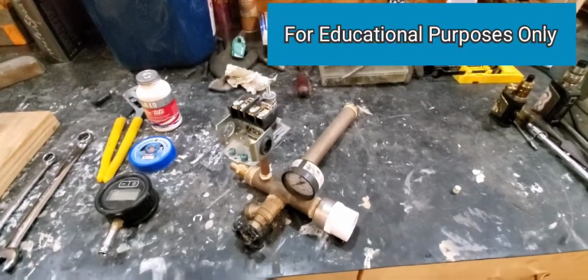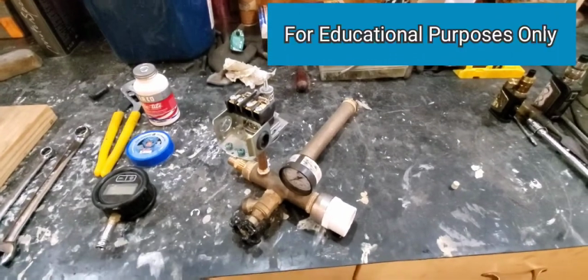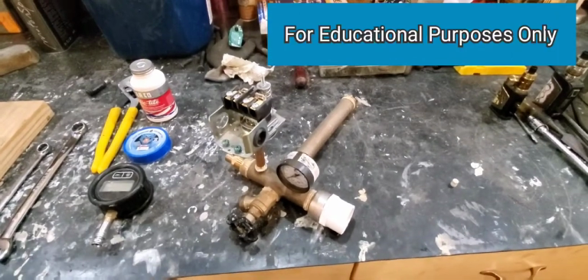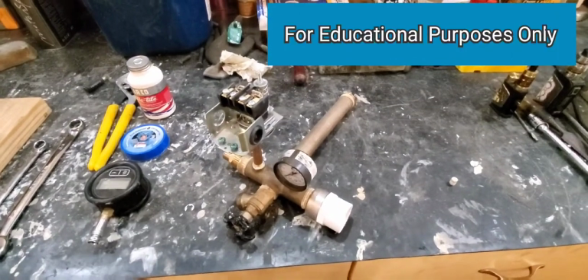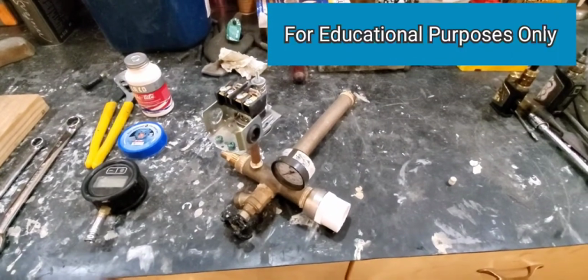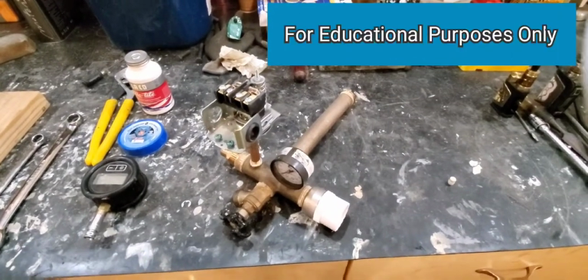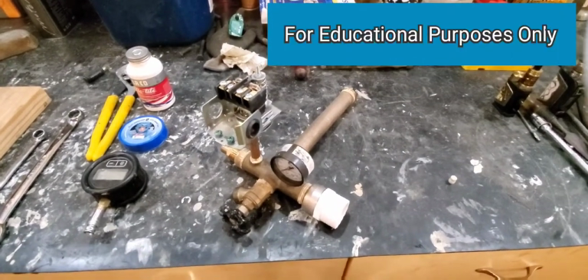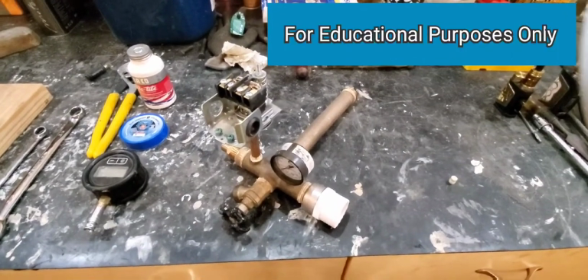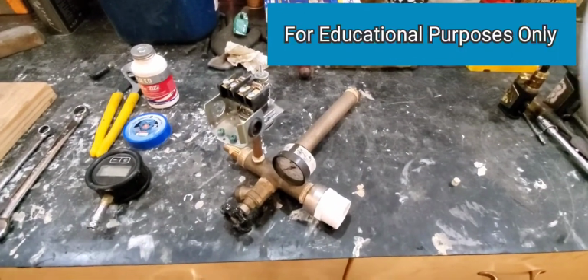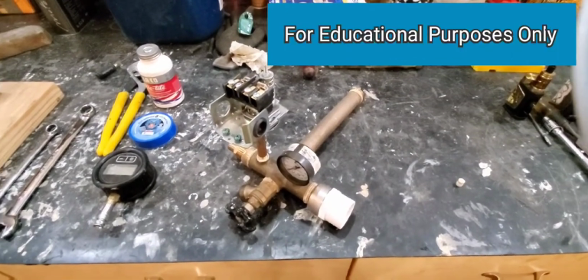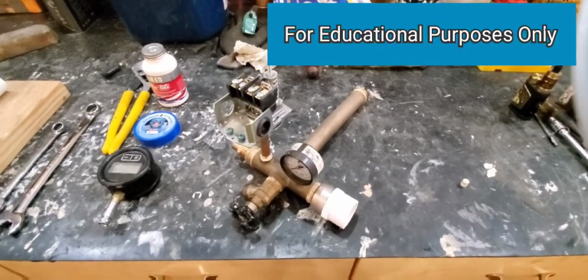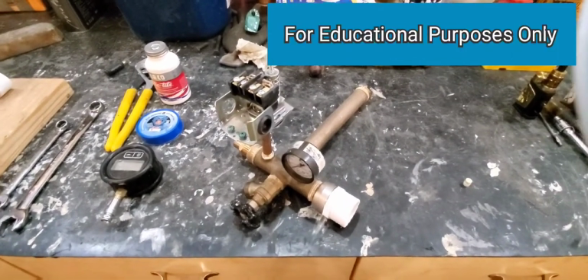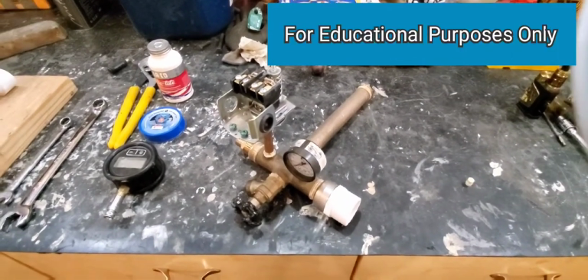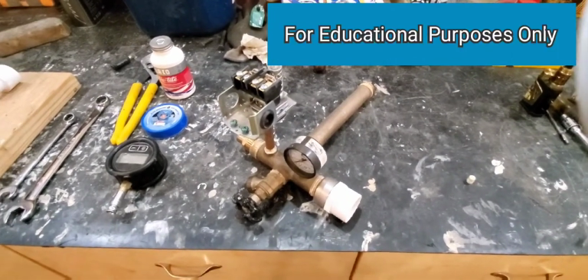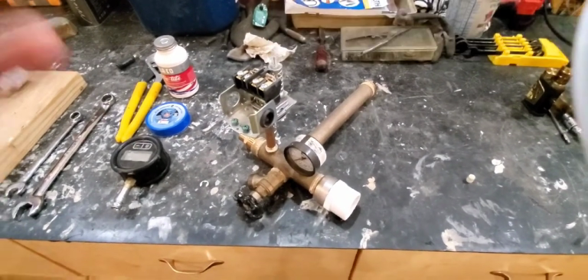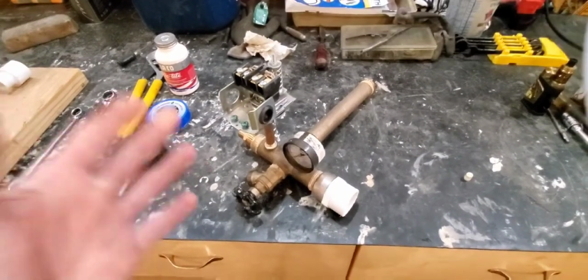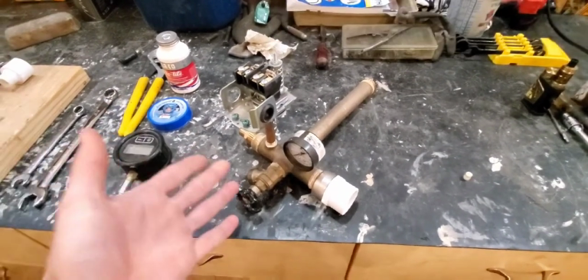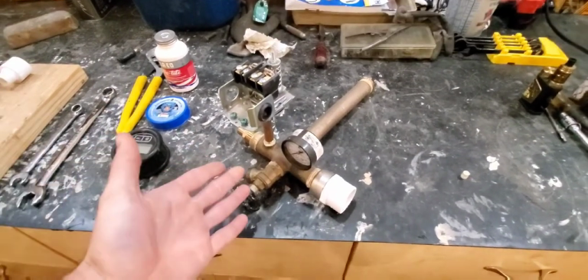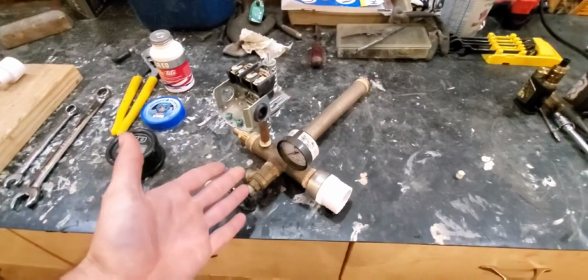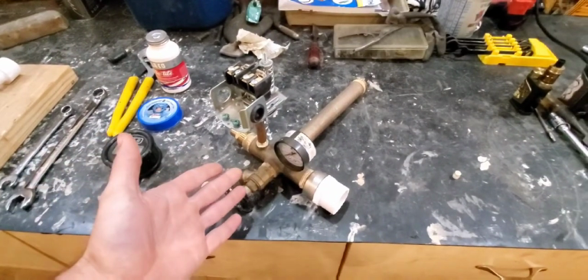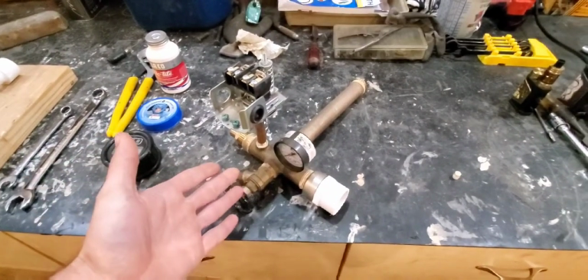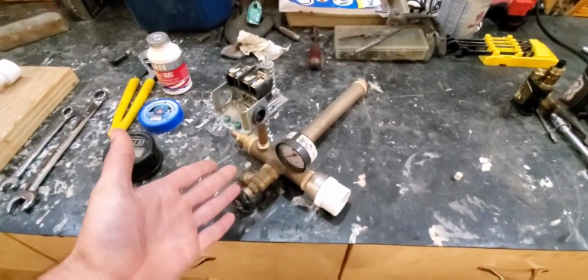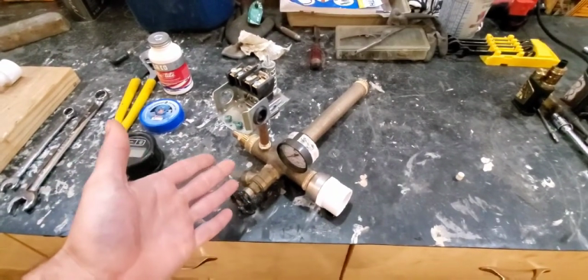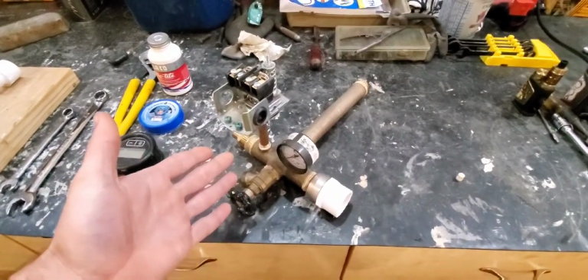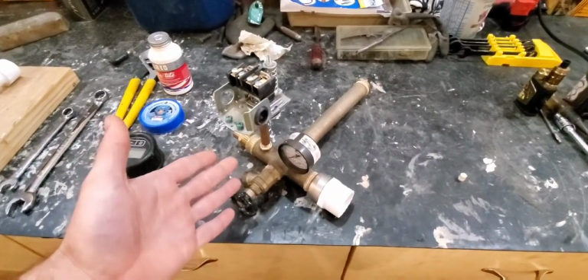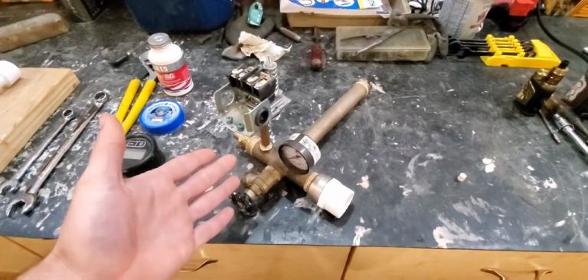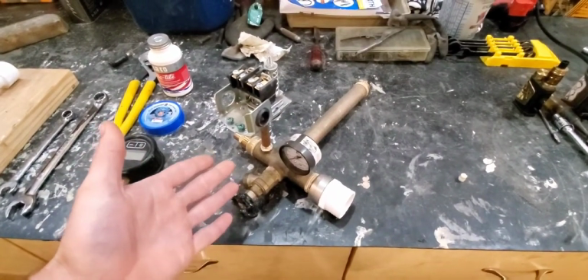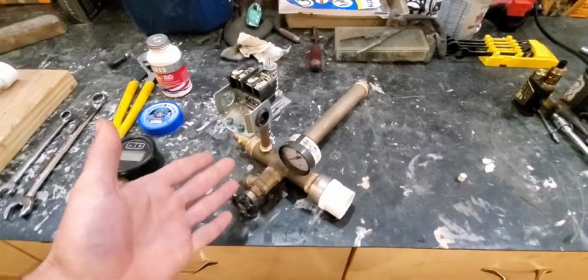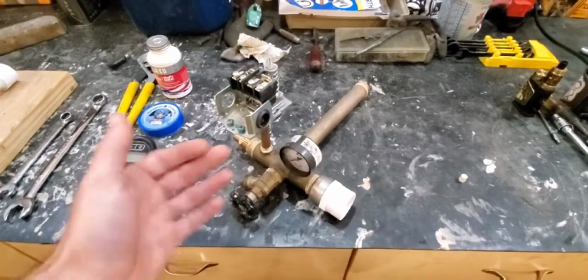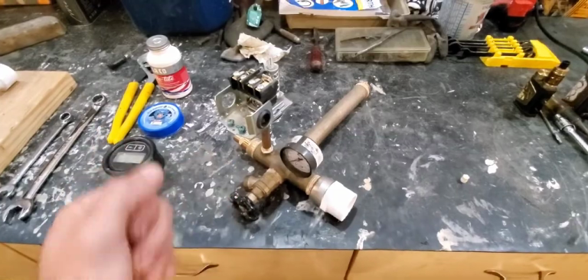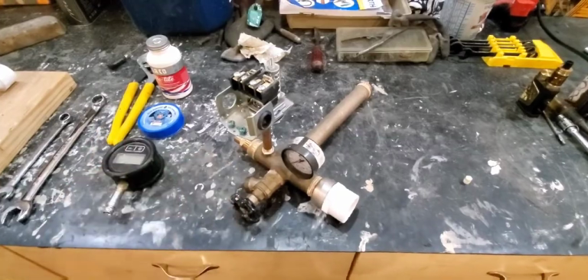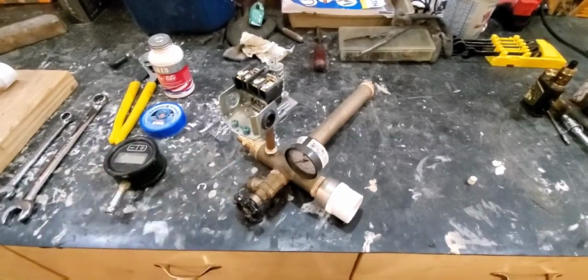In this video I'm going to explain how to assemble a pressure tank control T.